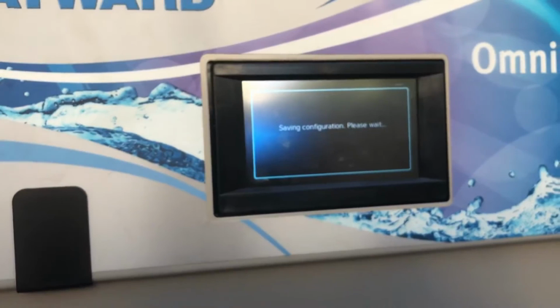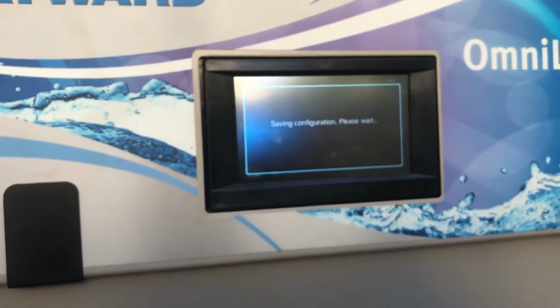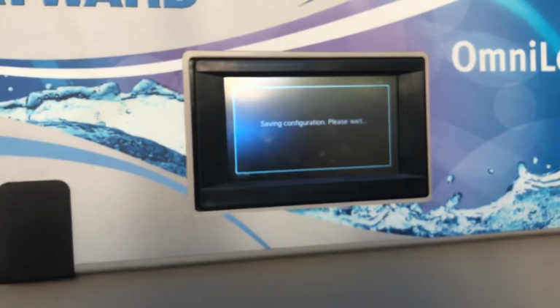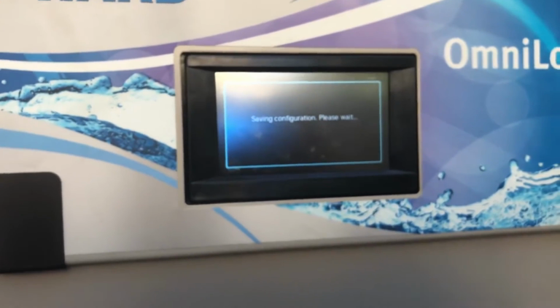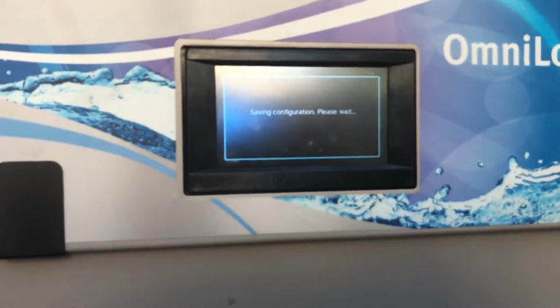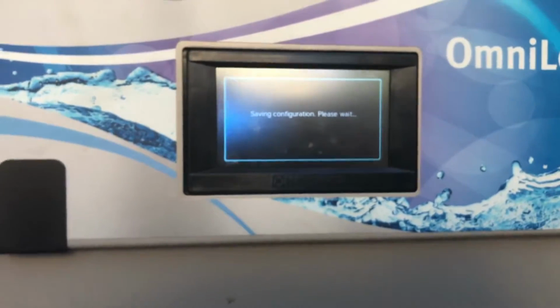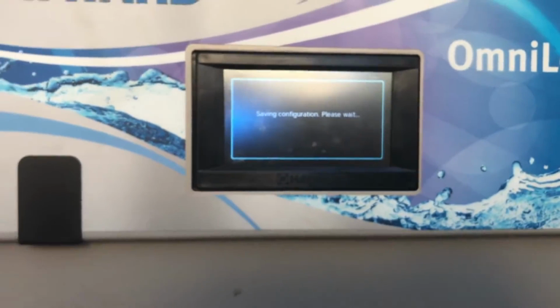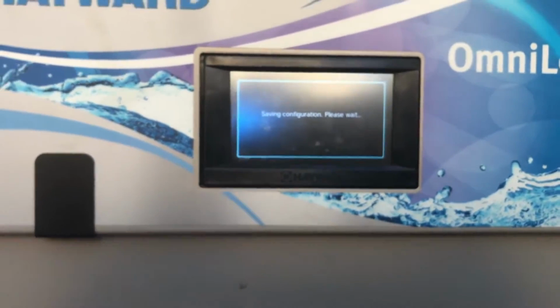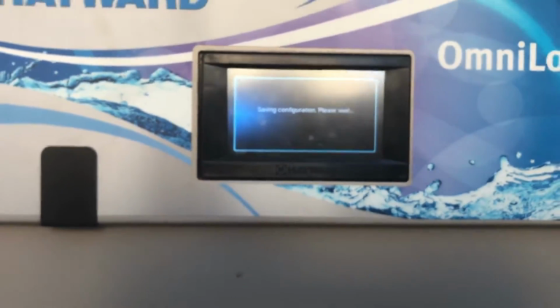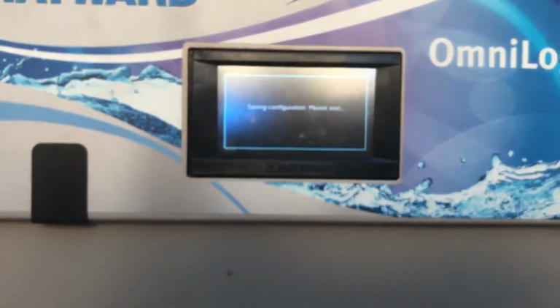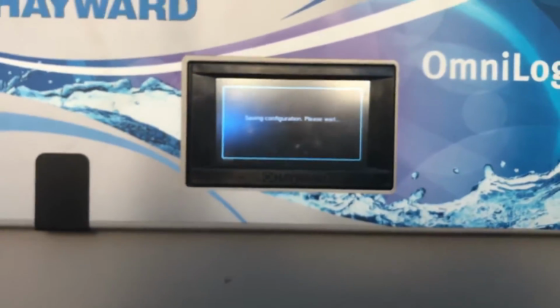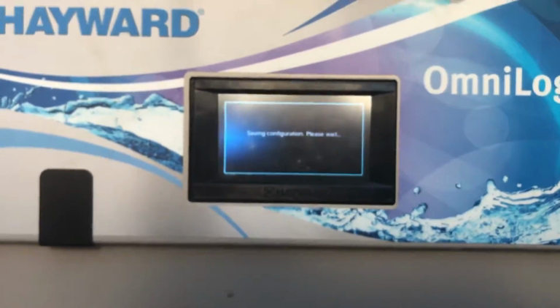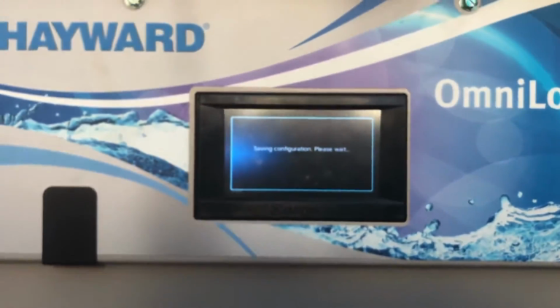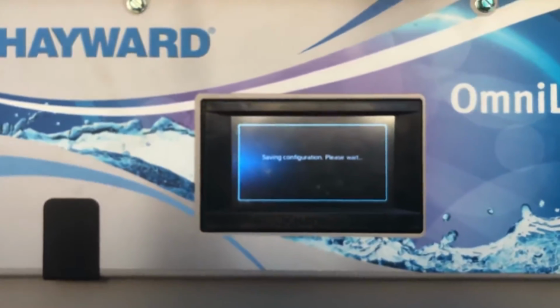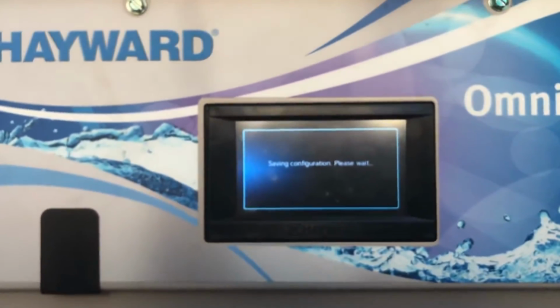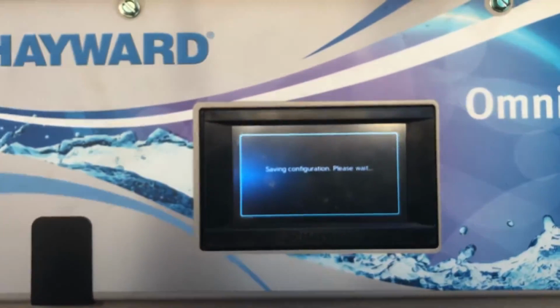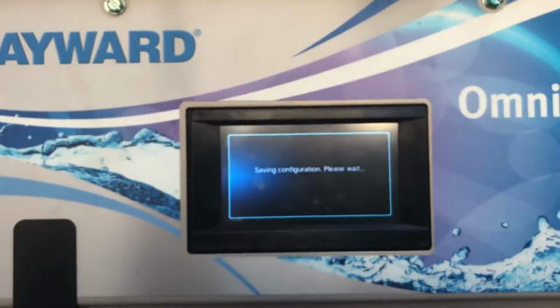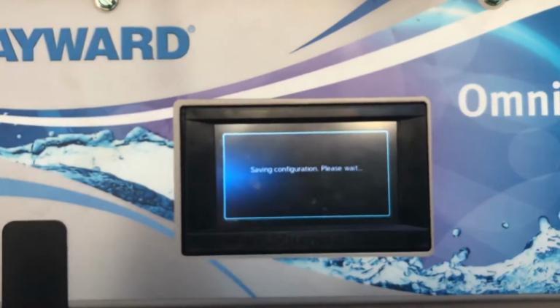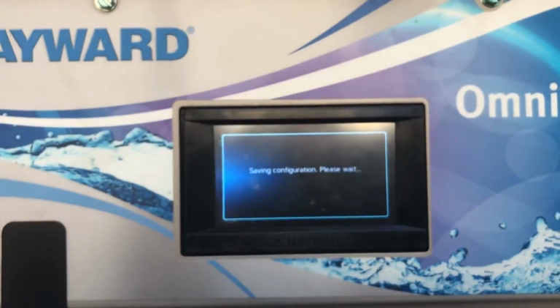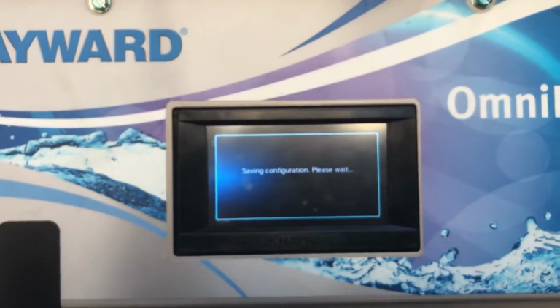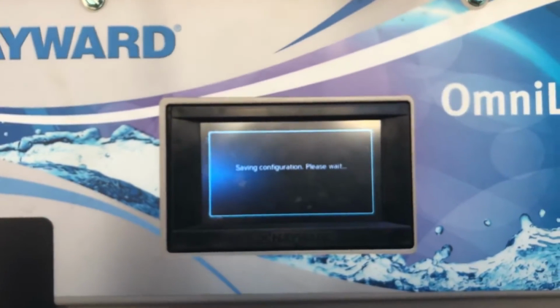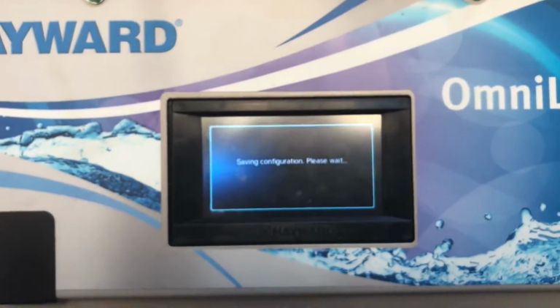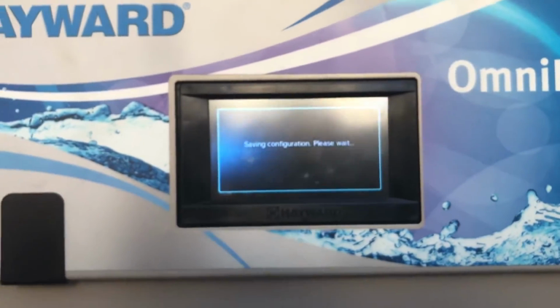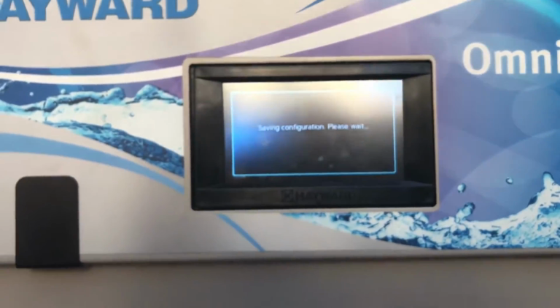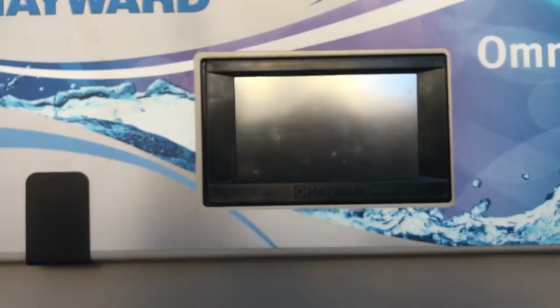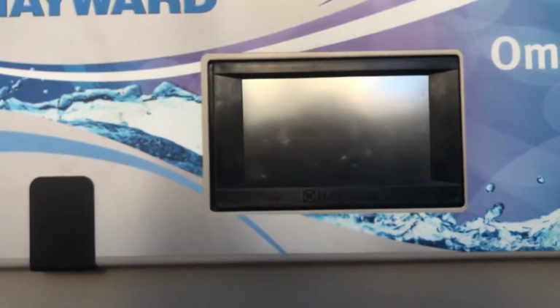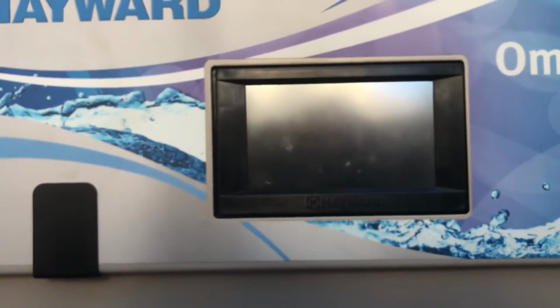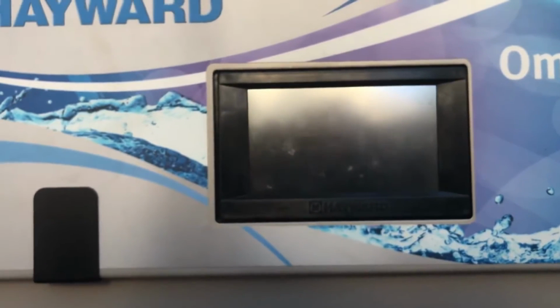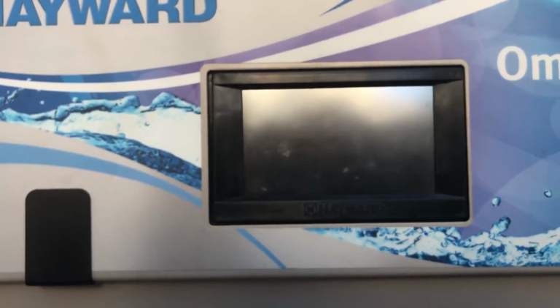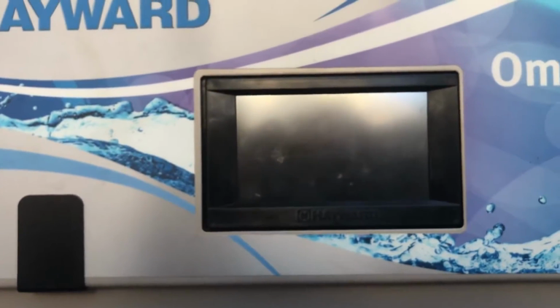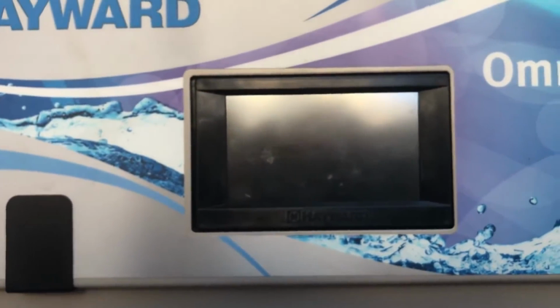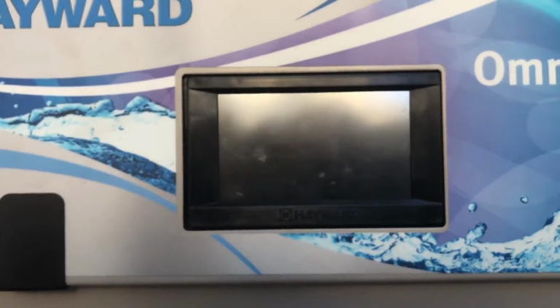As it goes through saving mode, you'll see the panel go ahead and shut down while it applies the new settings.